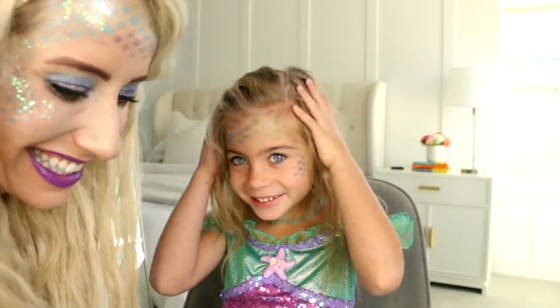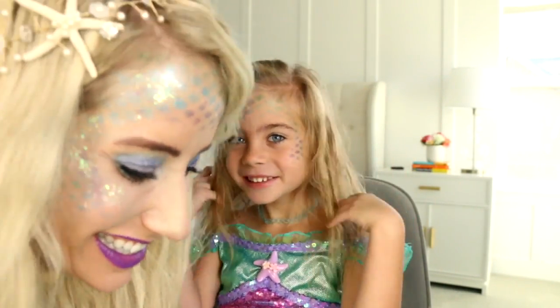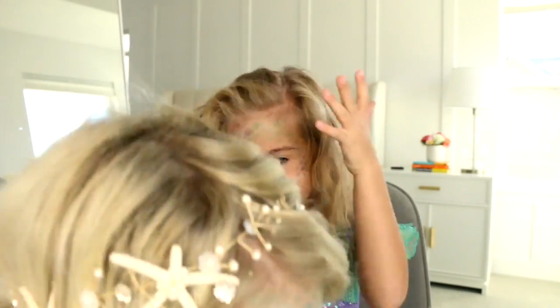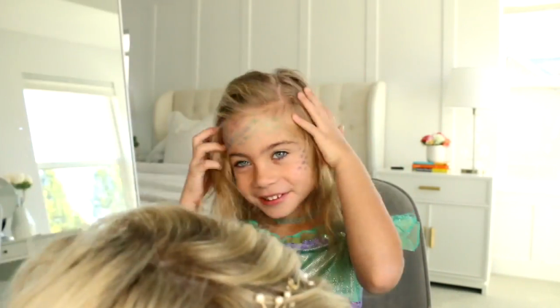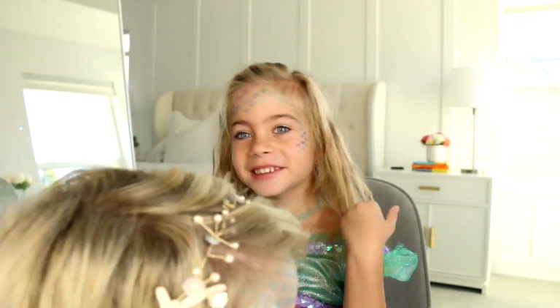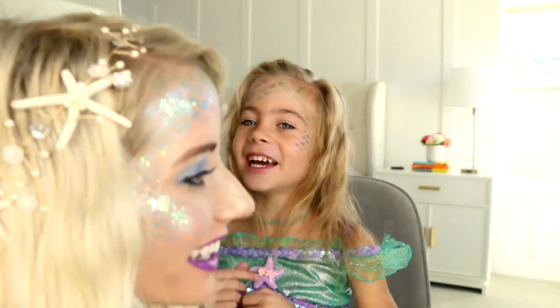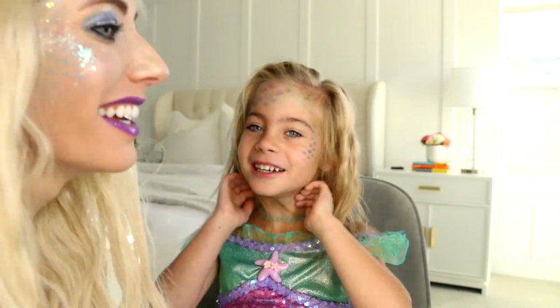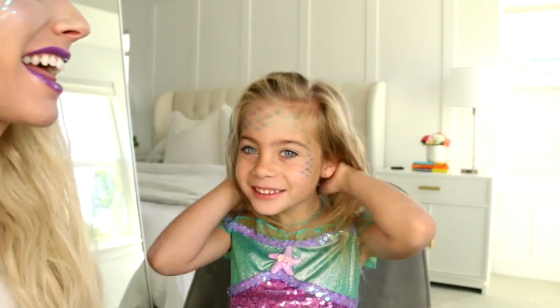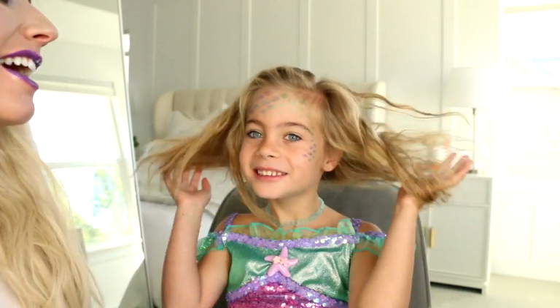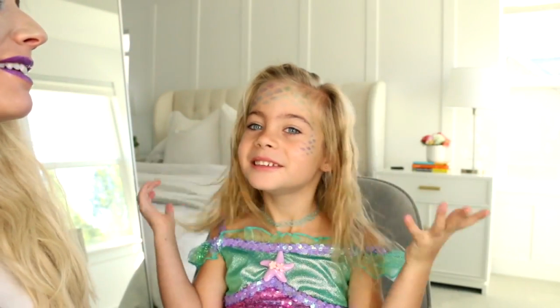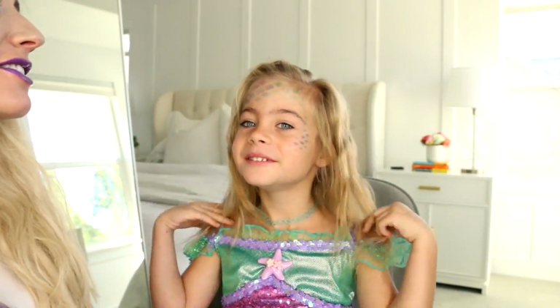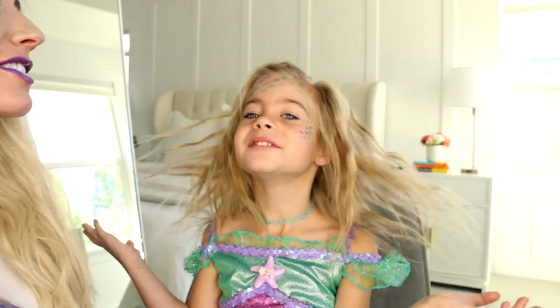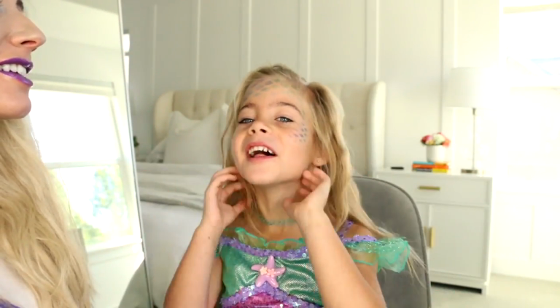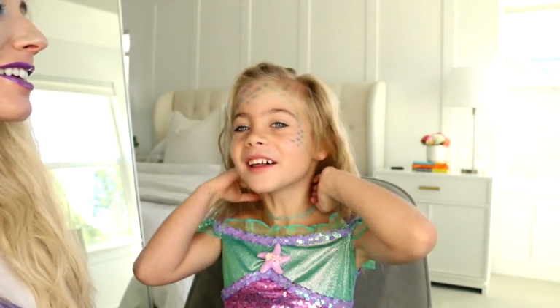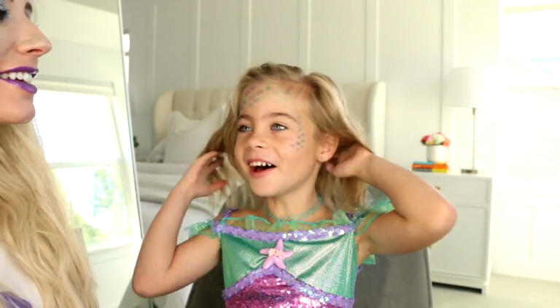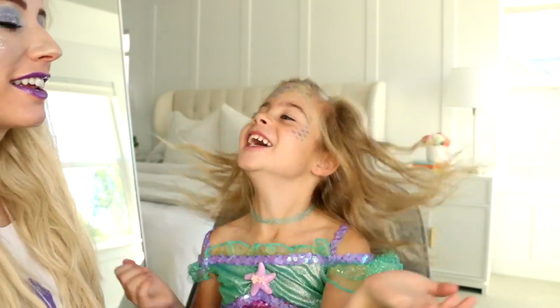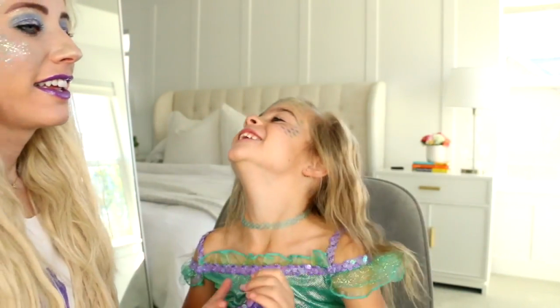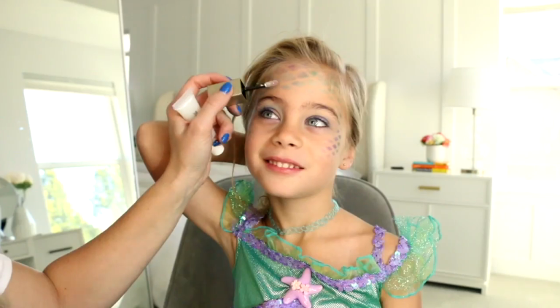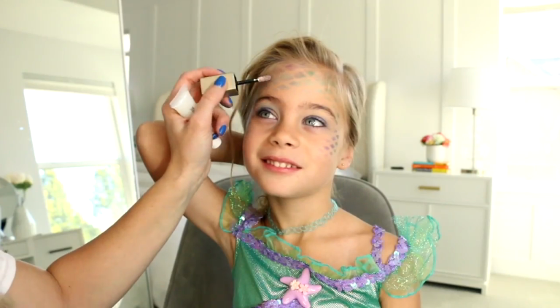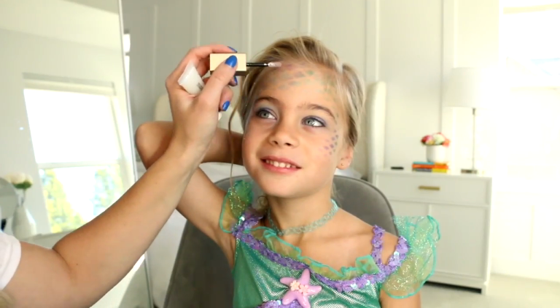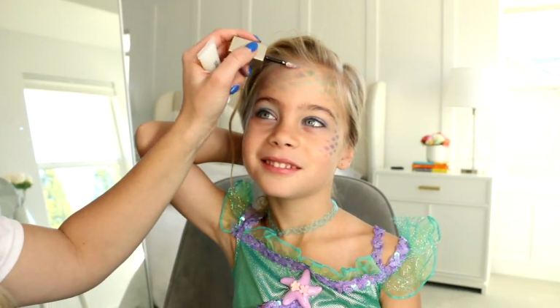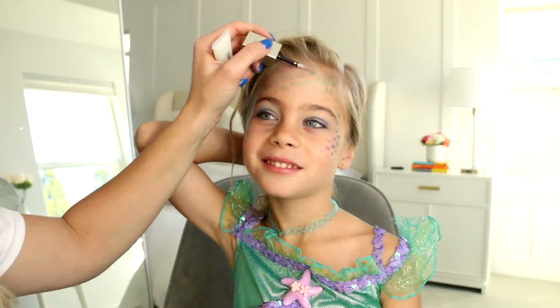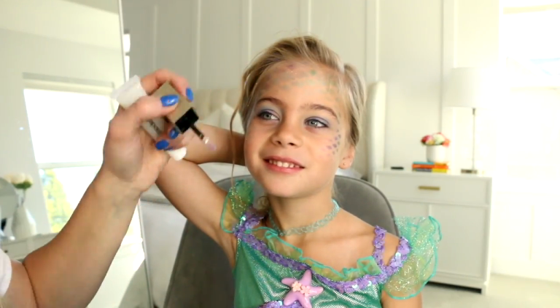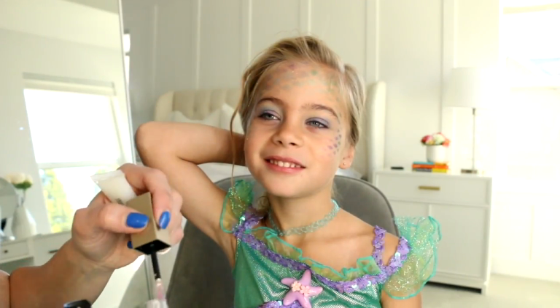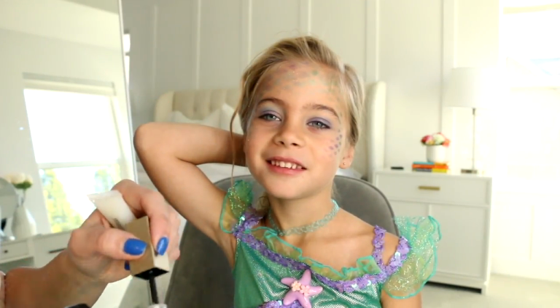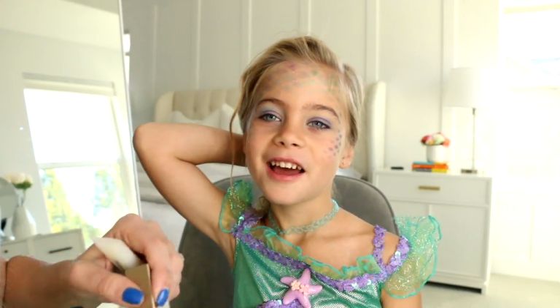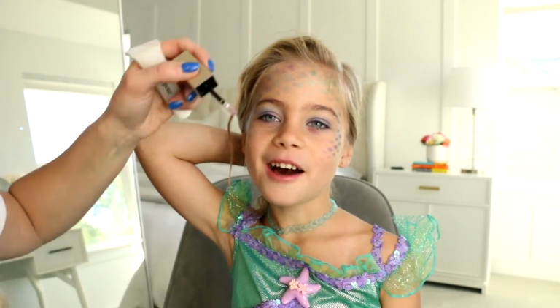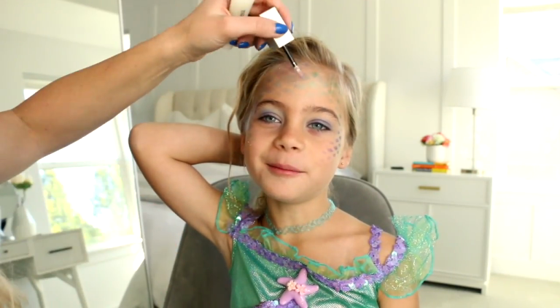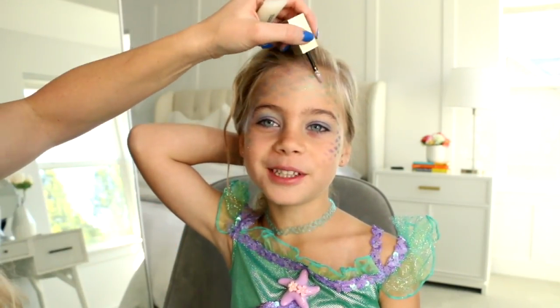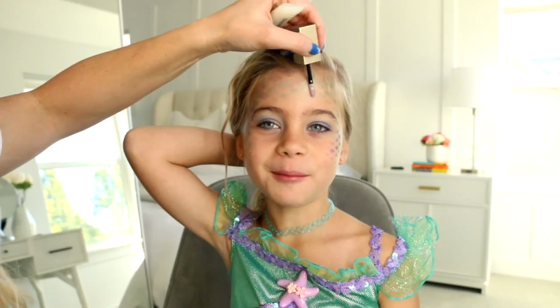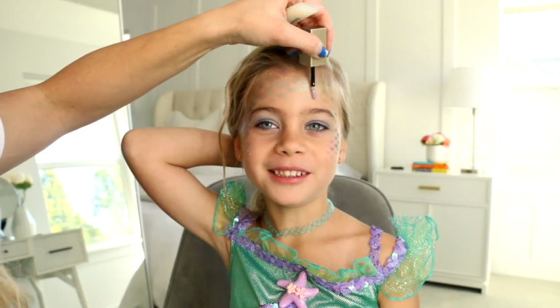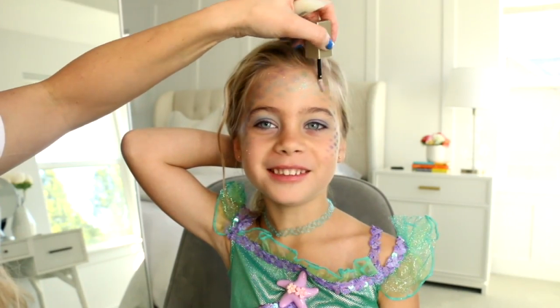Do you love it? Yeah. Like how much? A lot. What are your thoughts on this? I'm looking amazing.